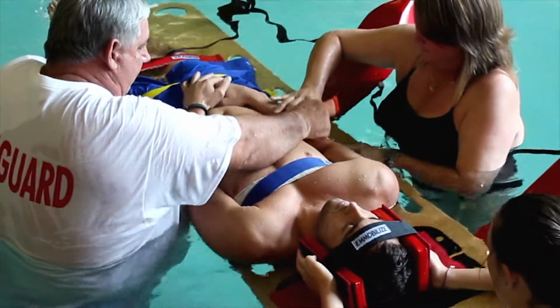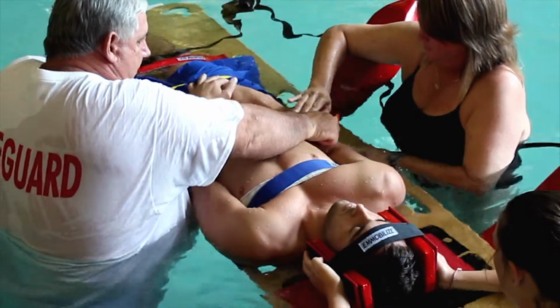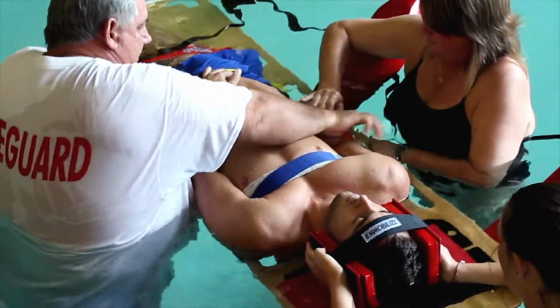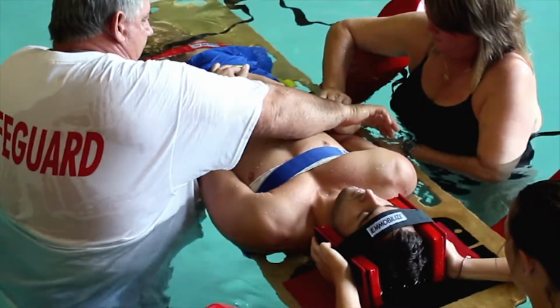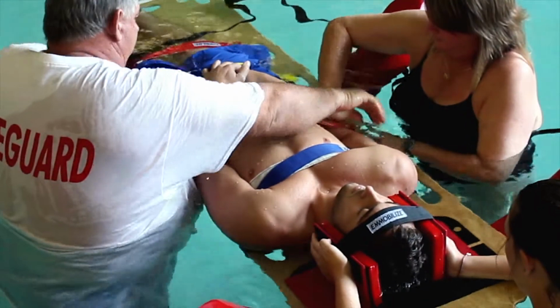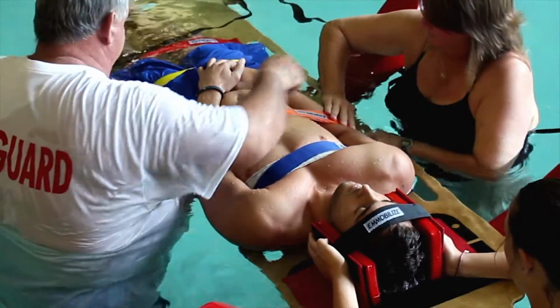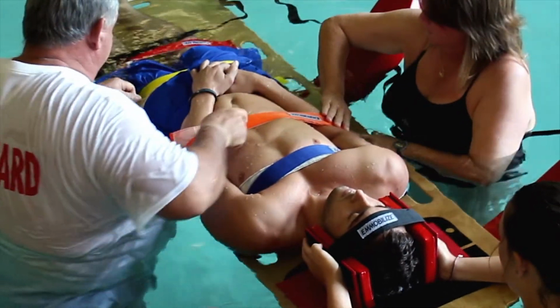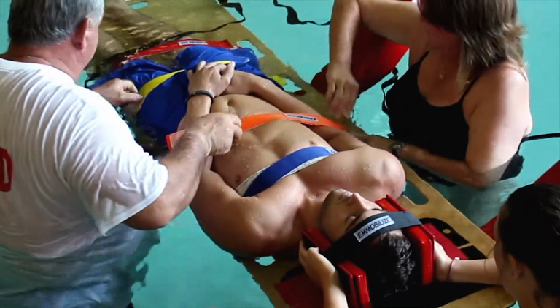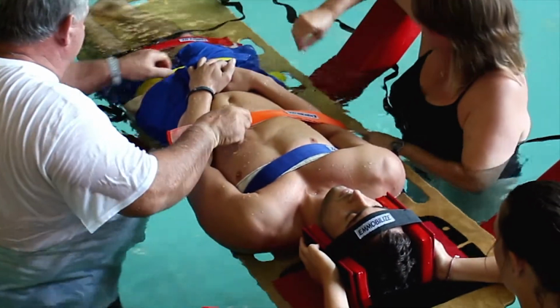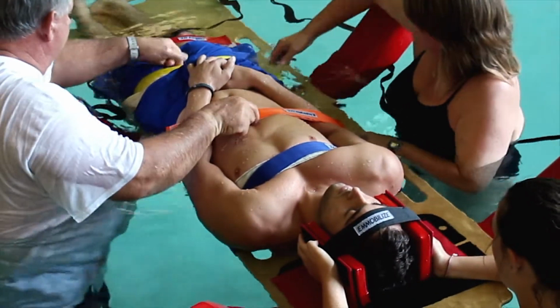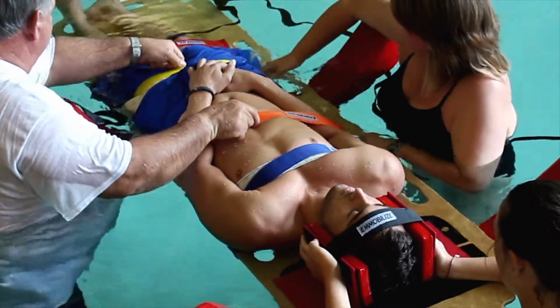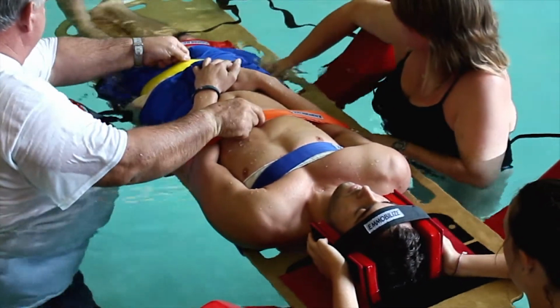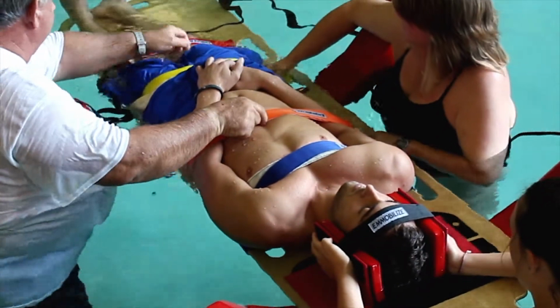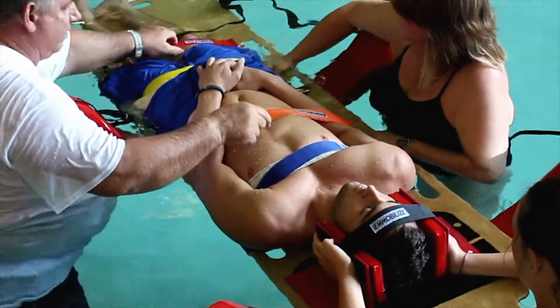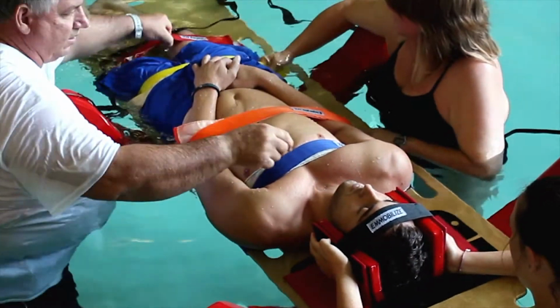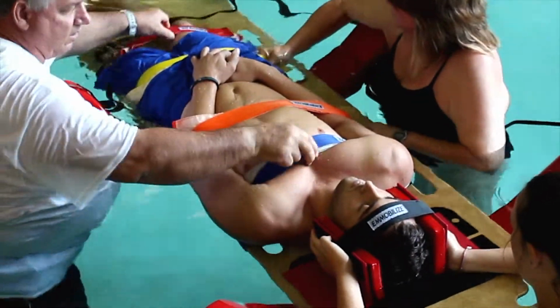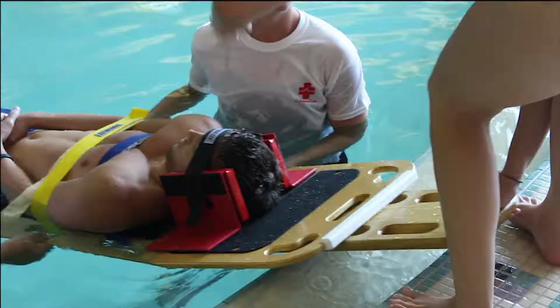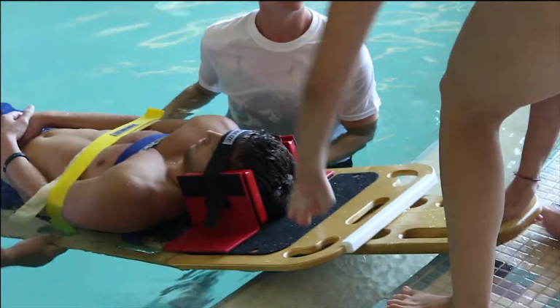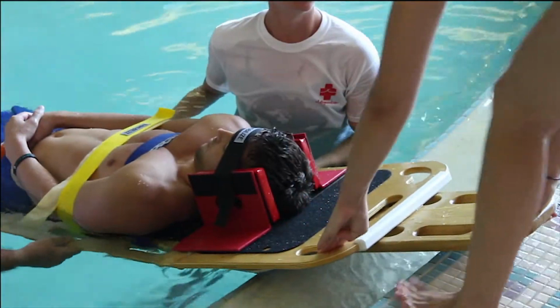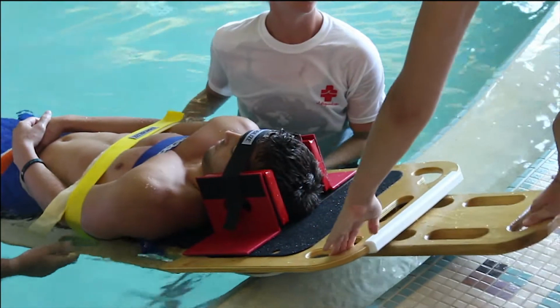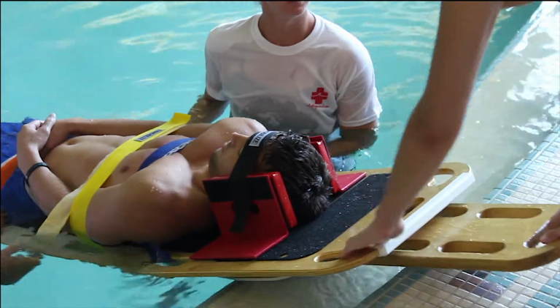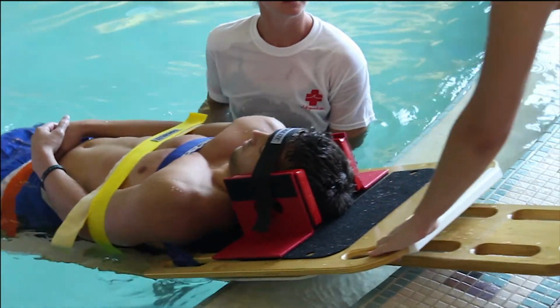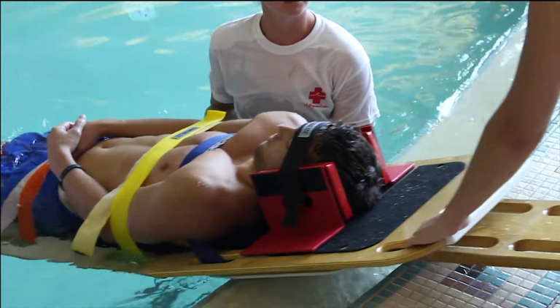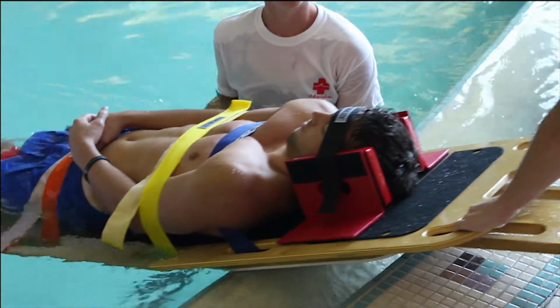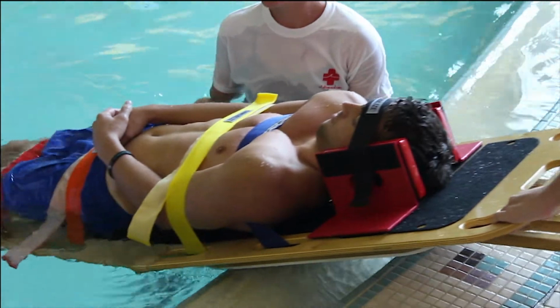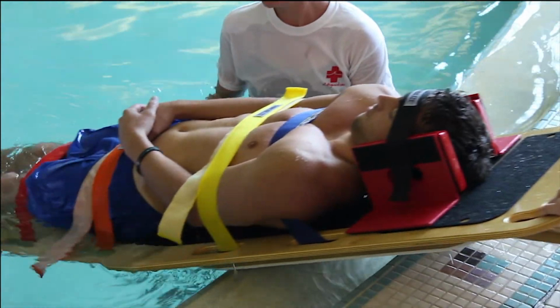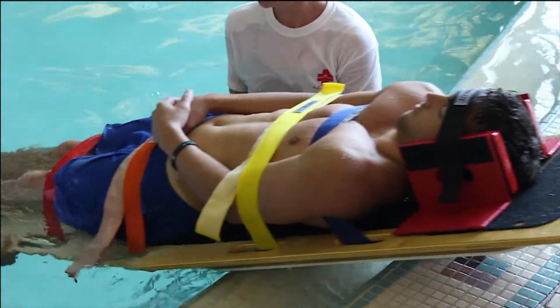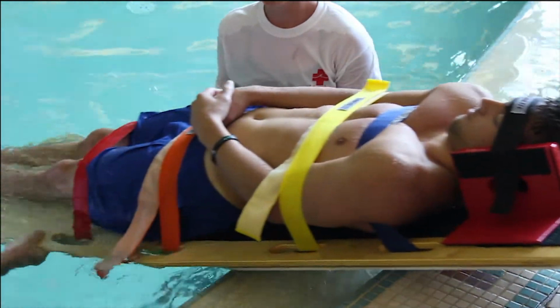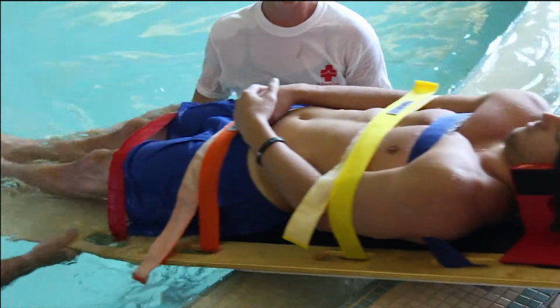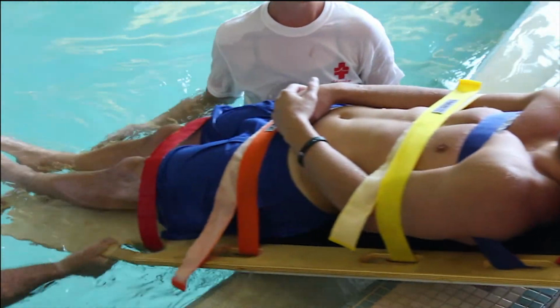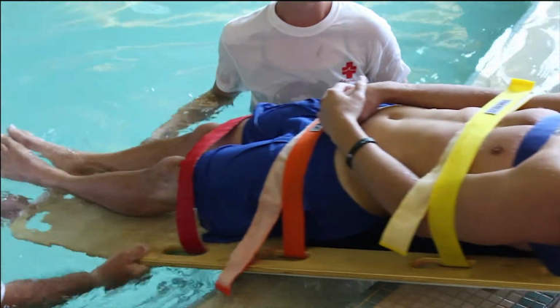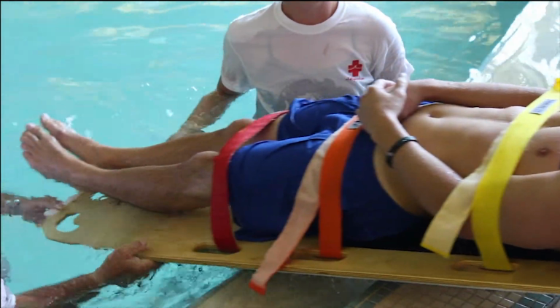The high-quality color-coded Immobilize Velcro body strap system ensures secure strap placement.